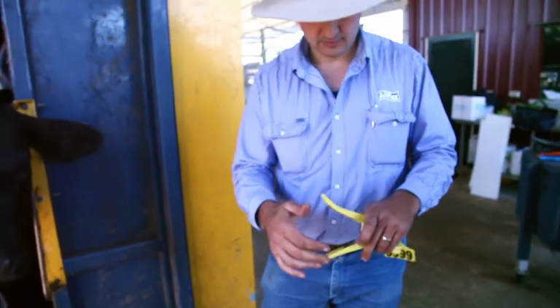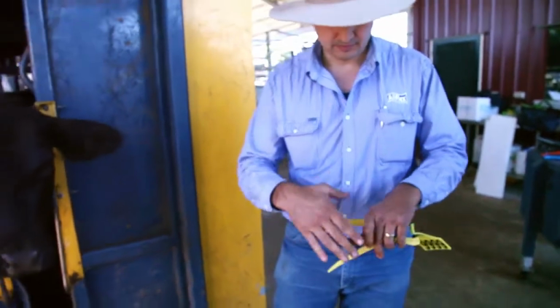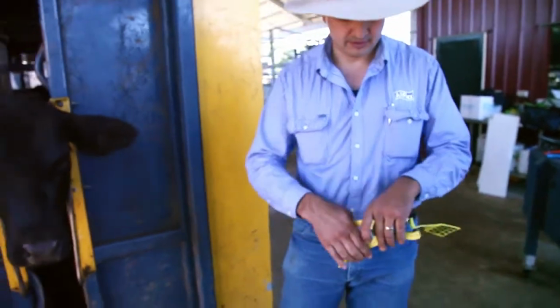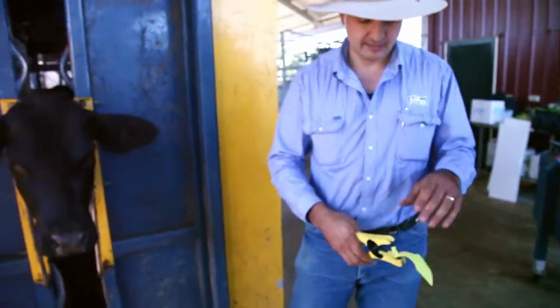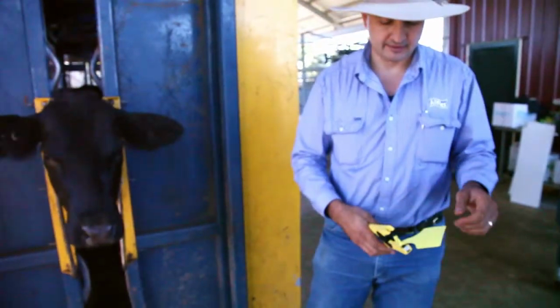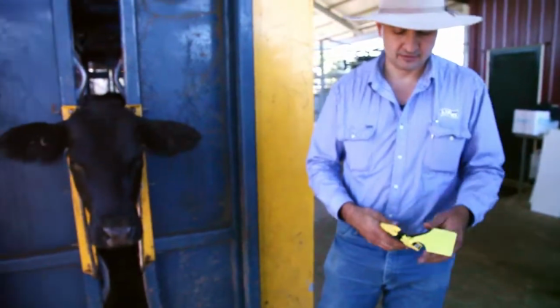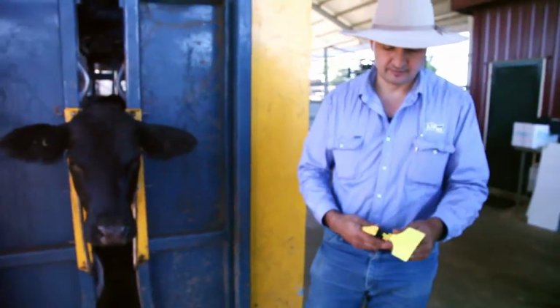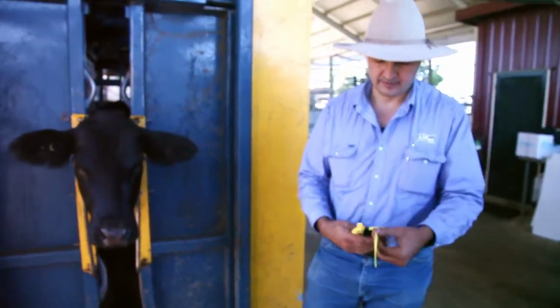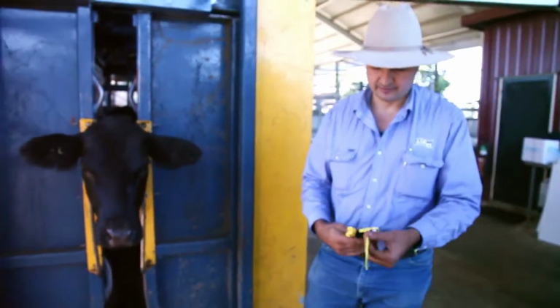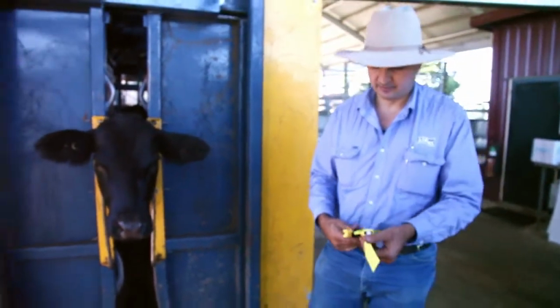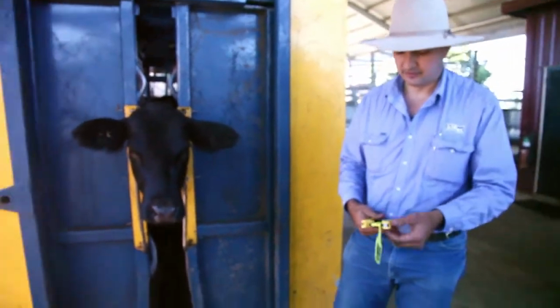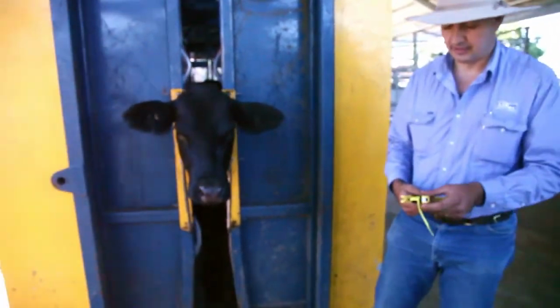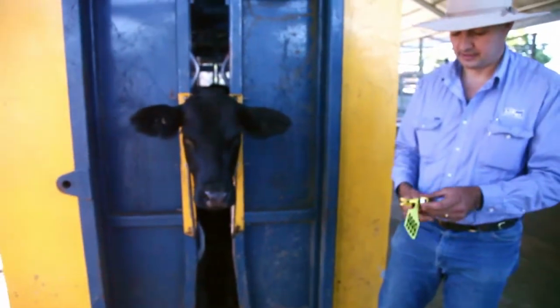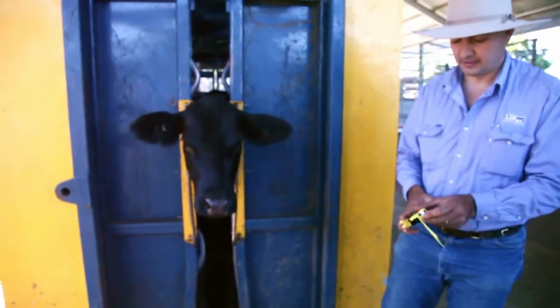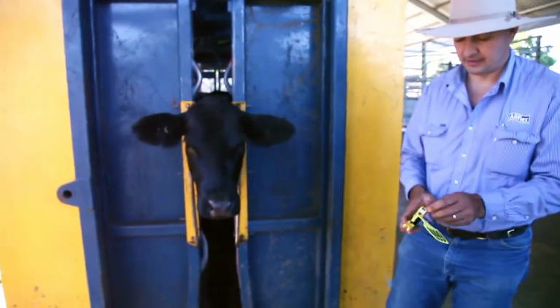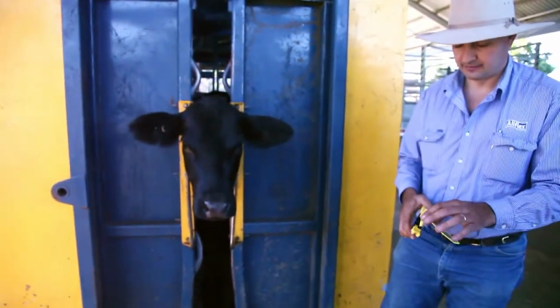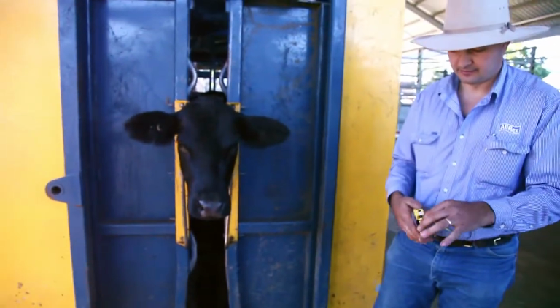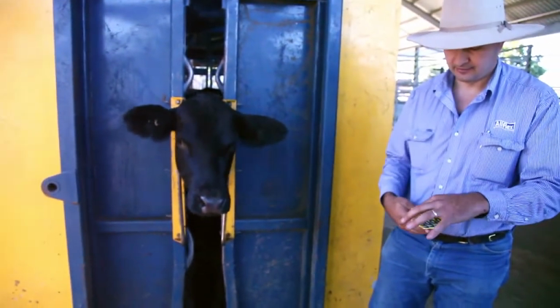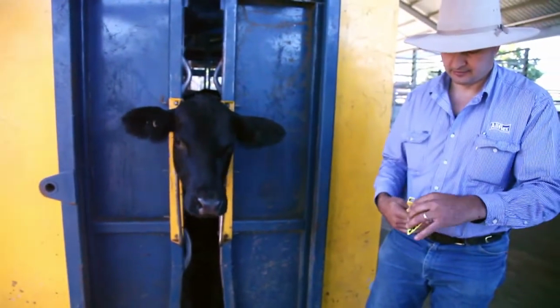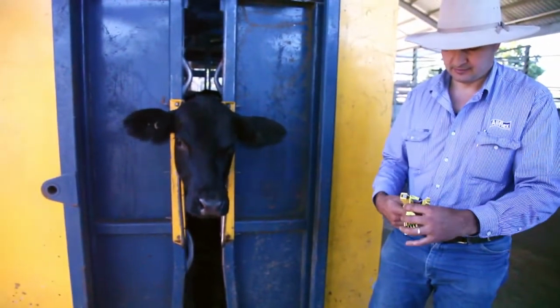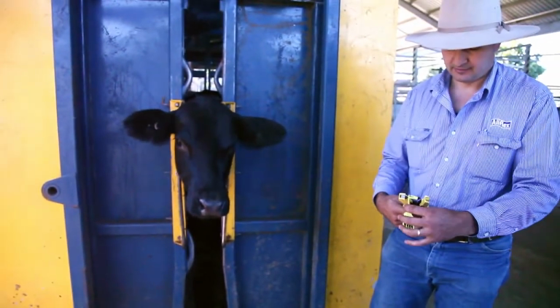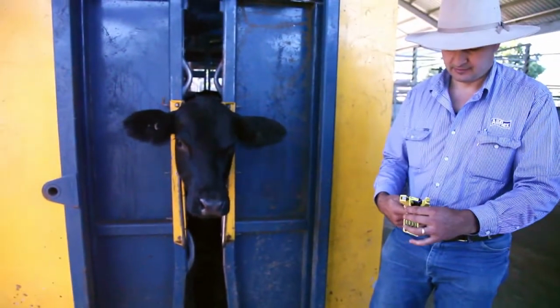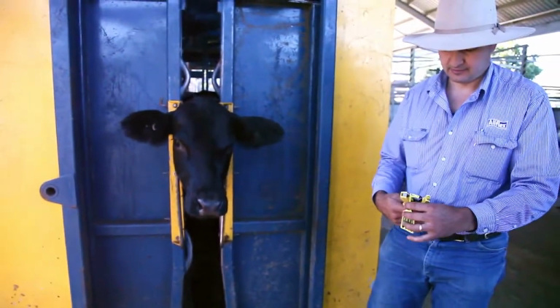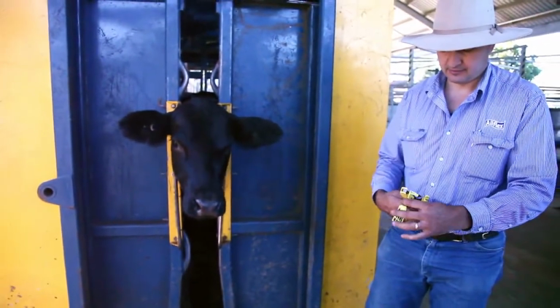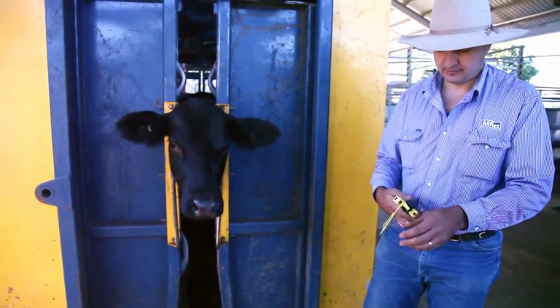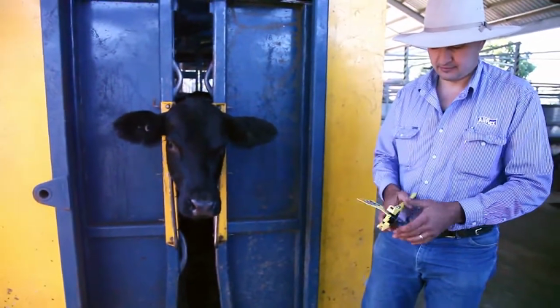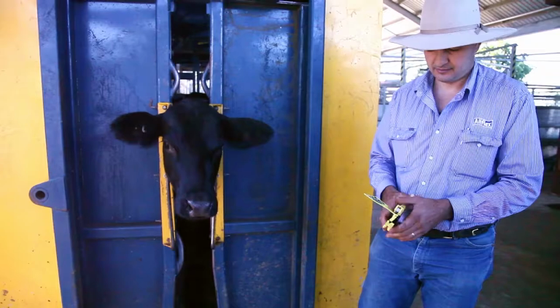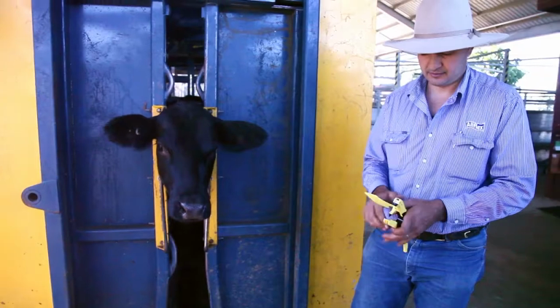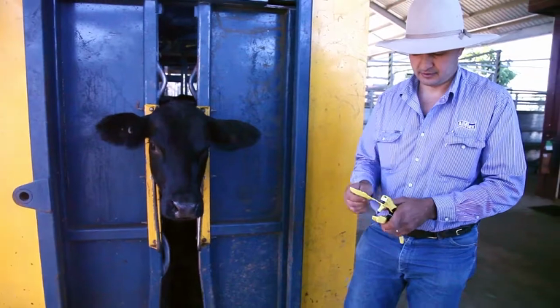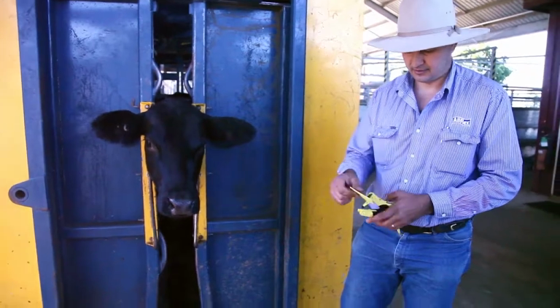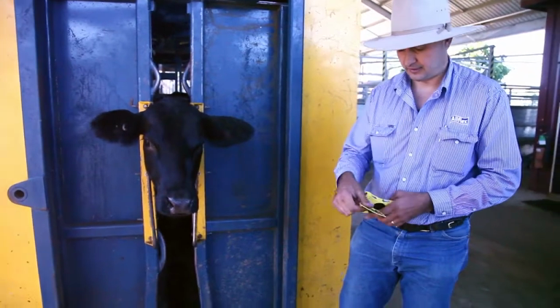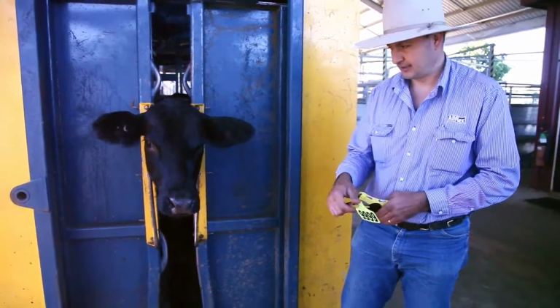Once the tag's on and ready, we're doing those in this side here today.